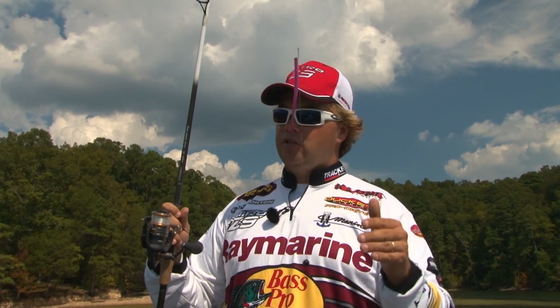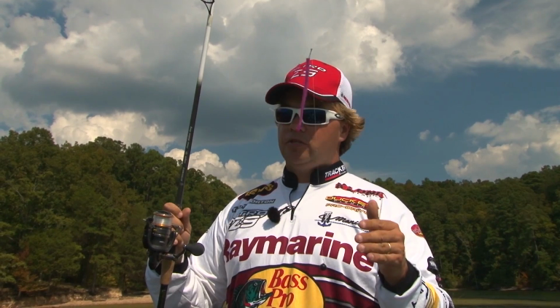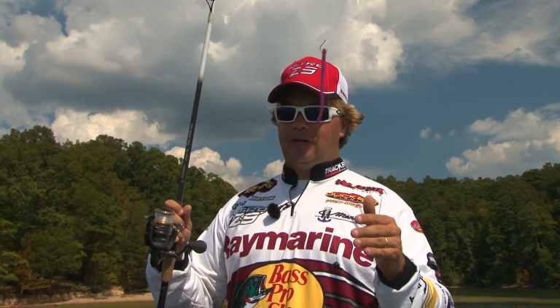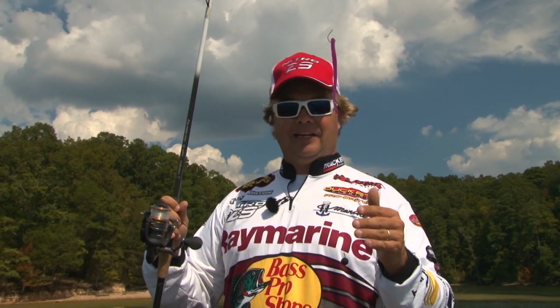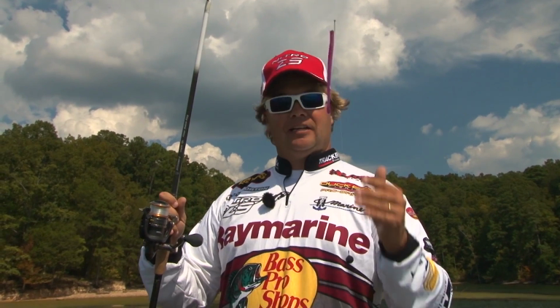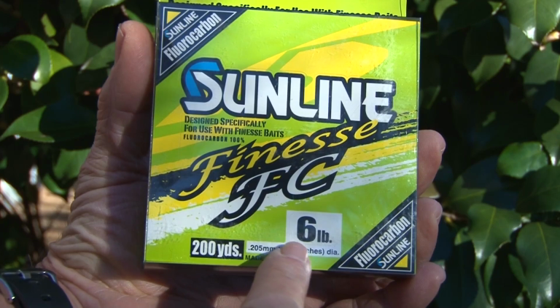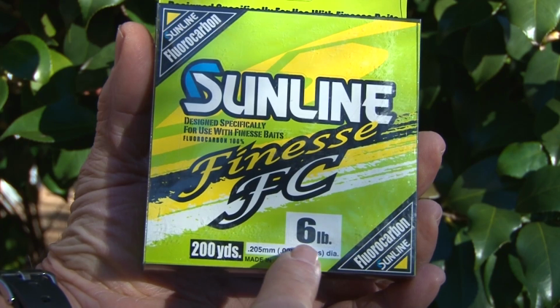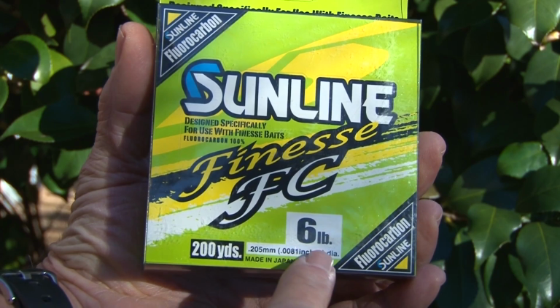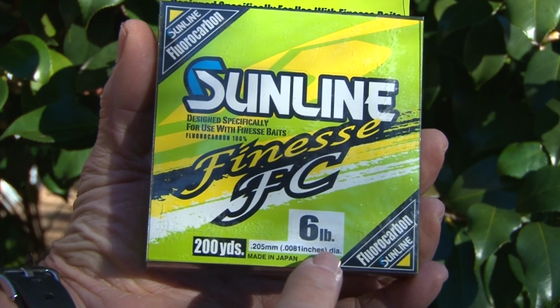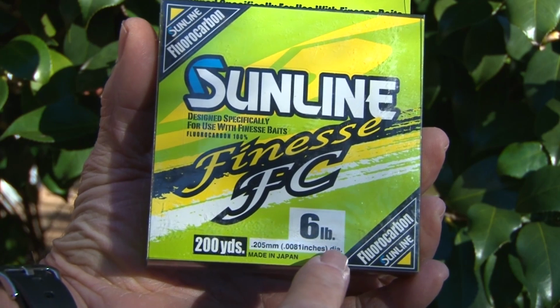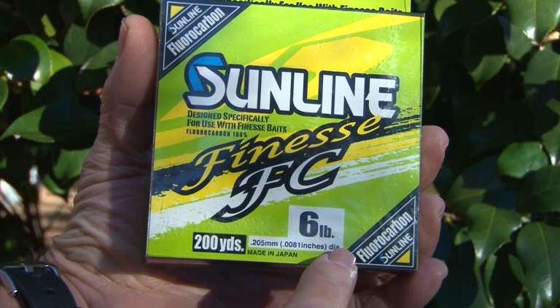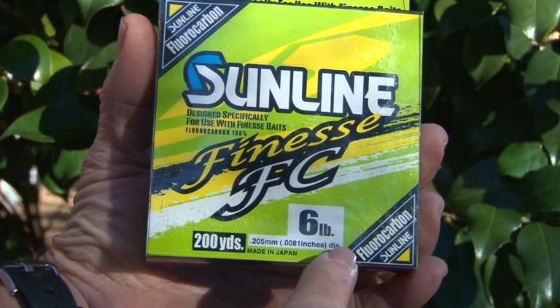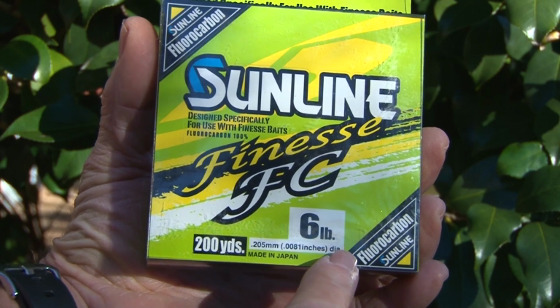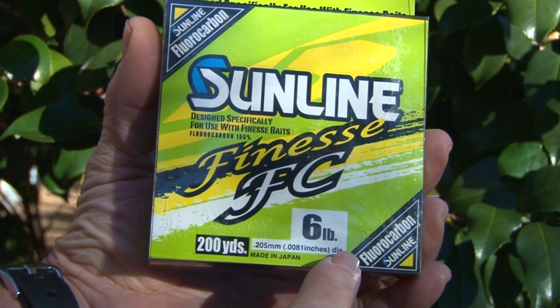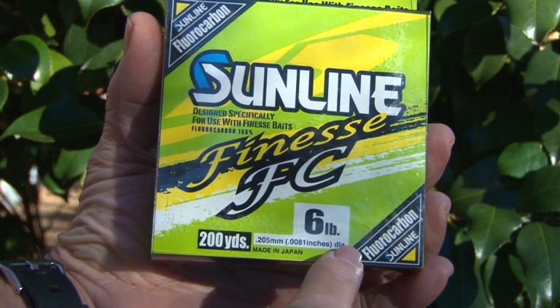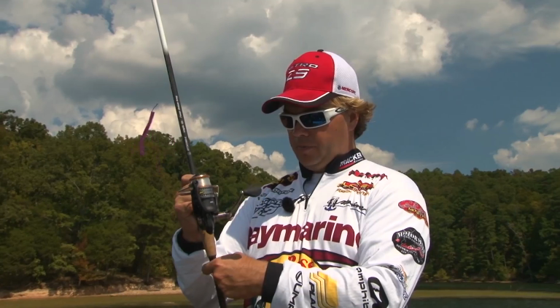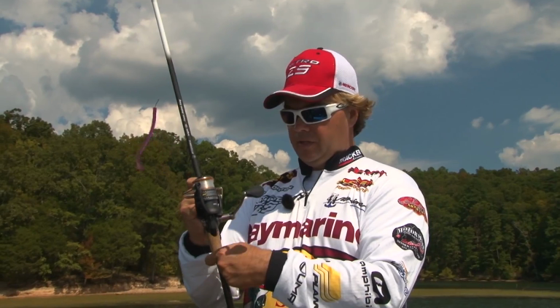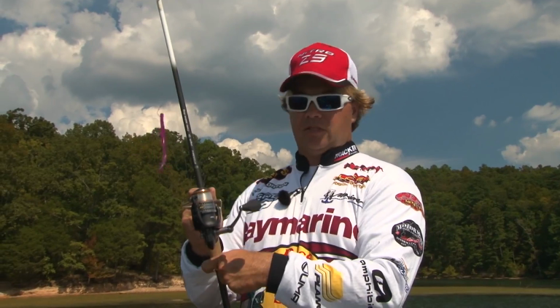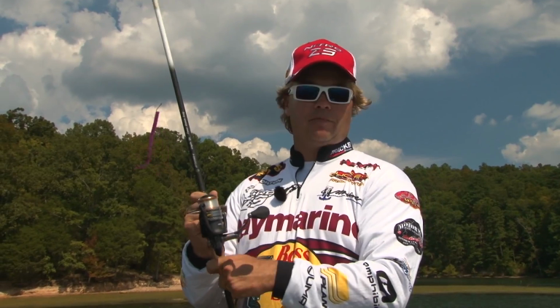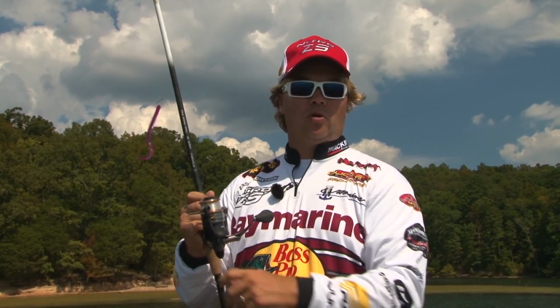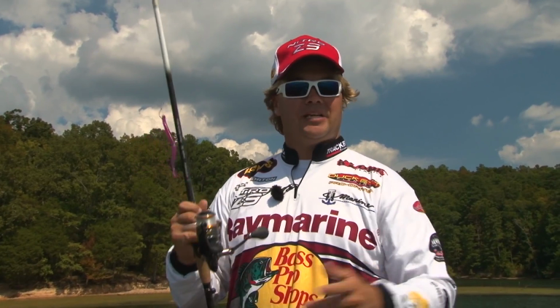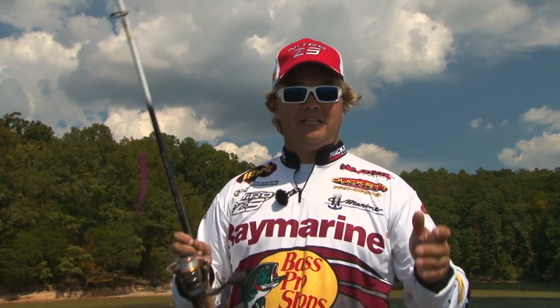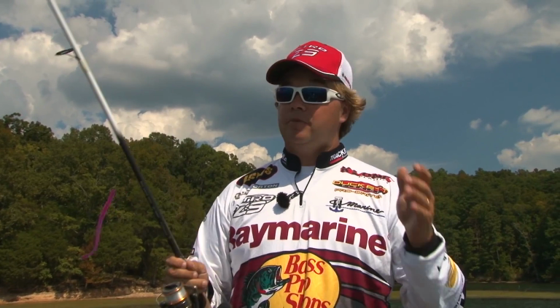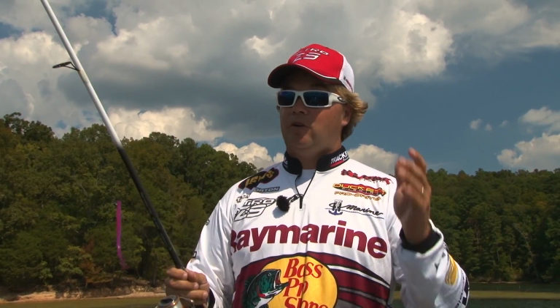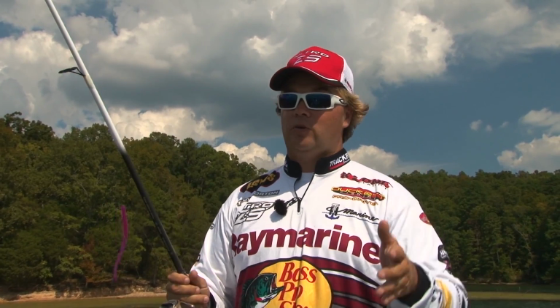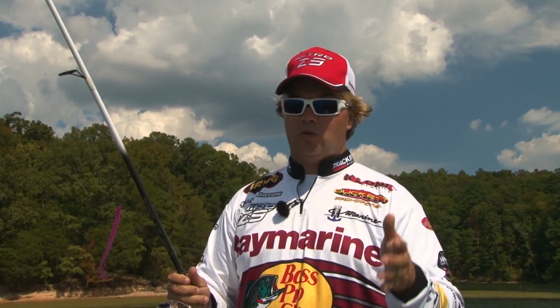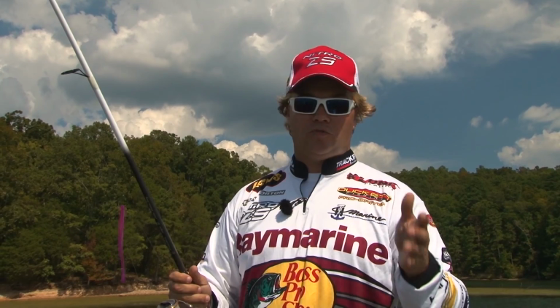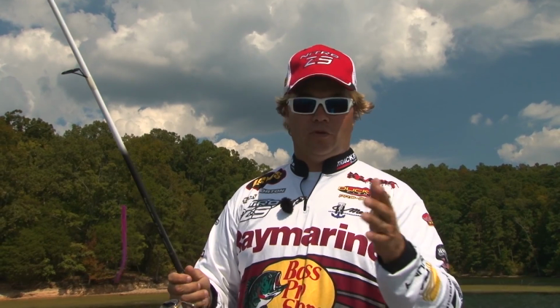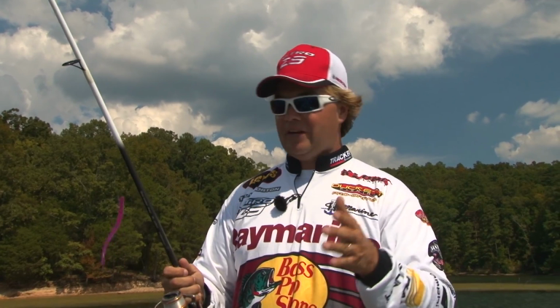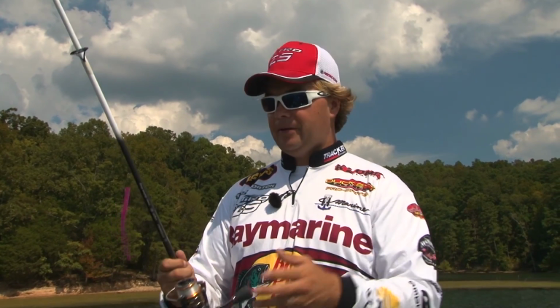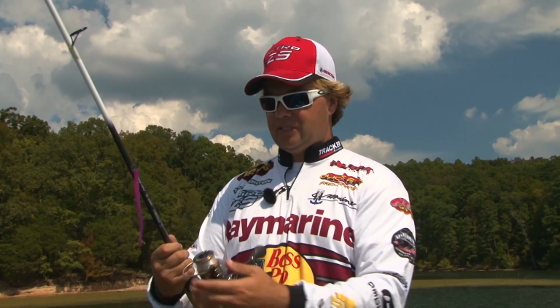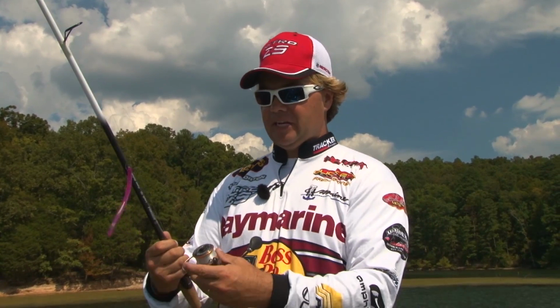You've got to use it on light line. This is six pound Sunline fluorocarbon. Some people go up to eight, some people go as low as four and five pound test.